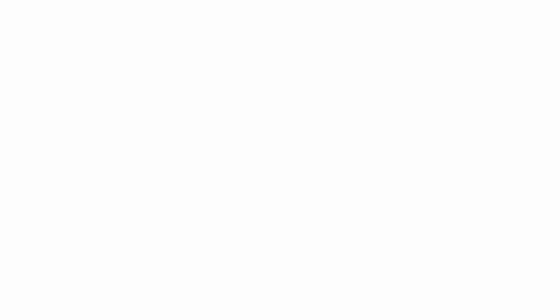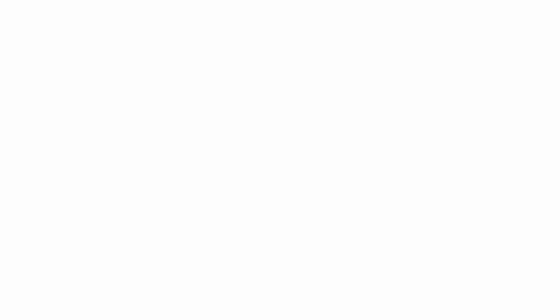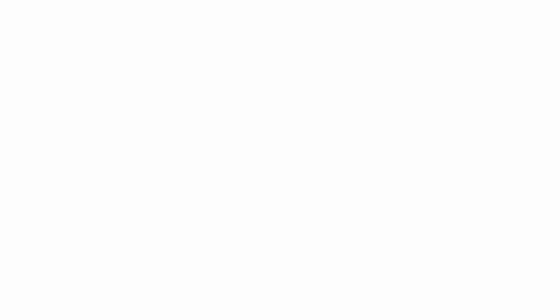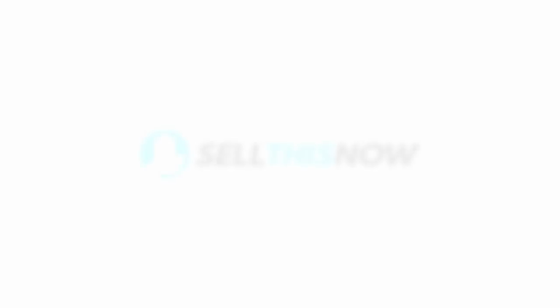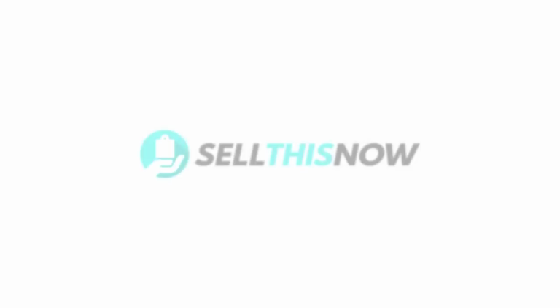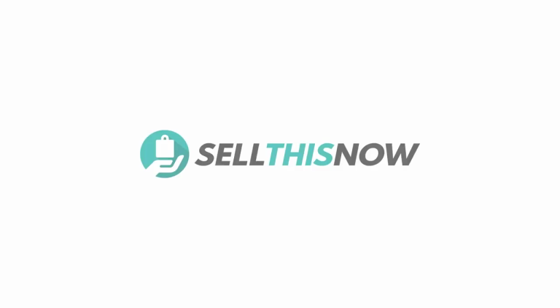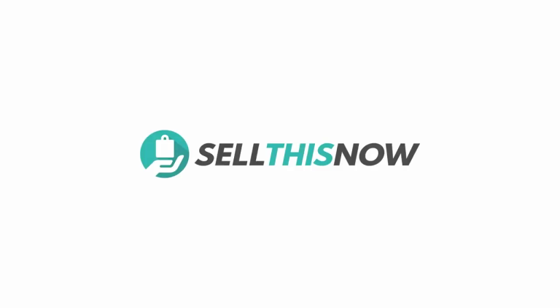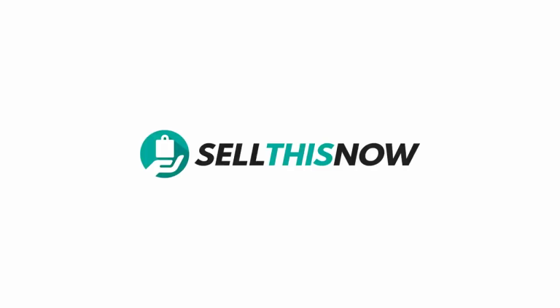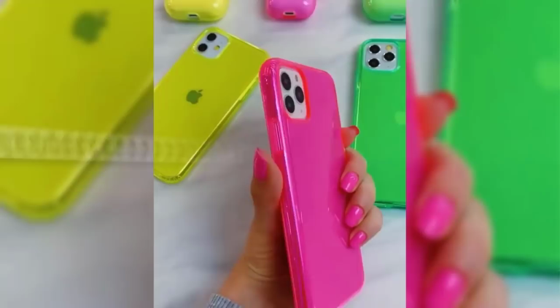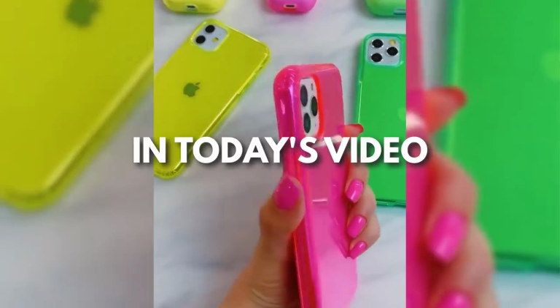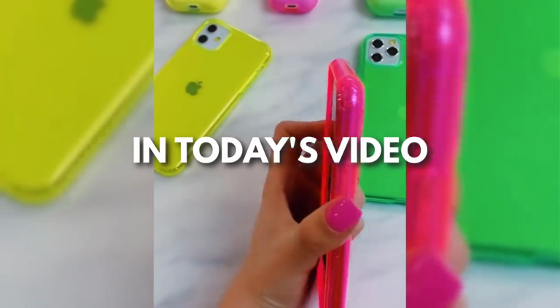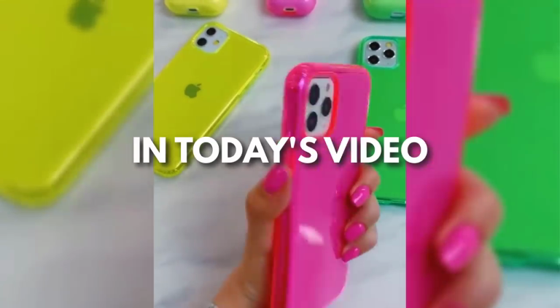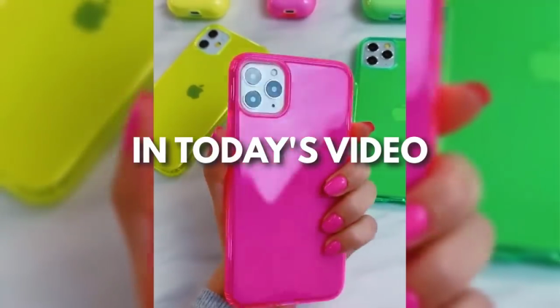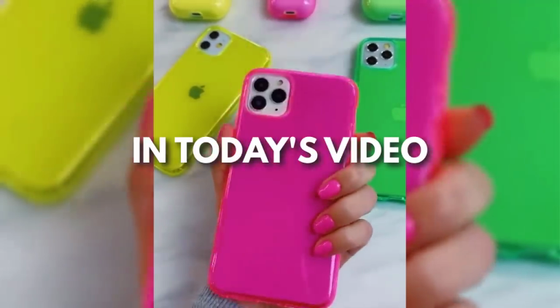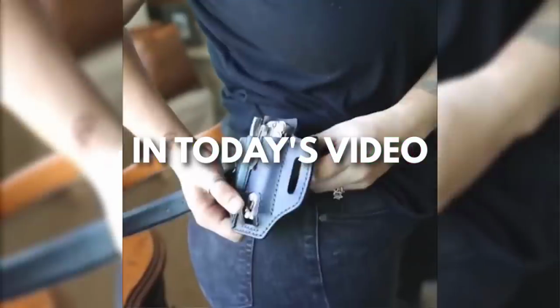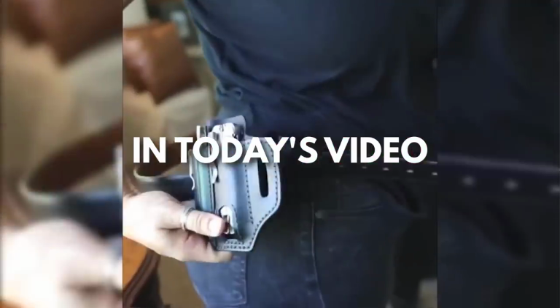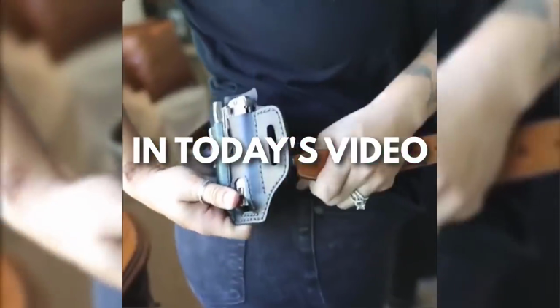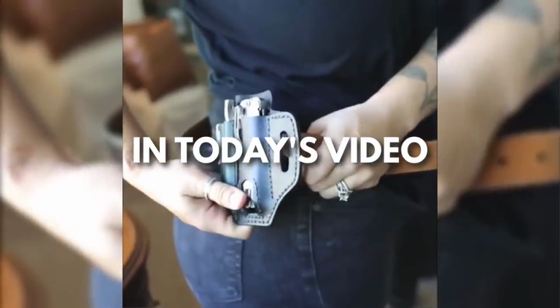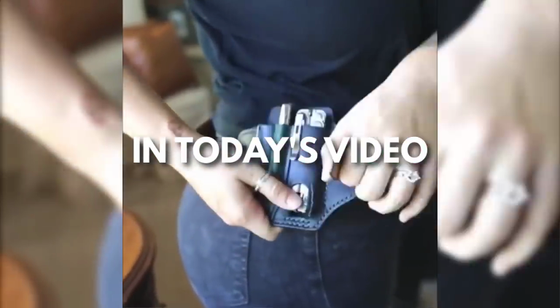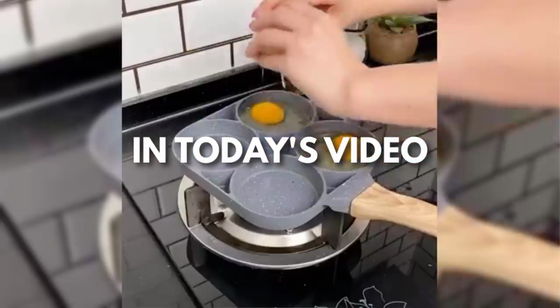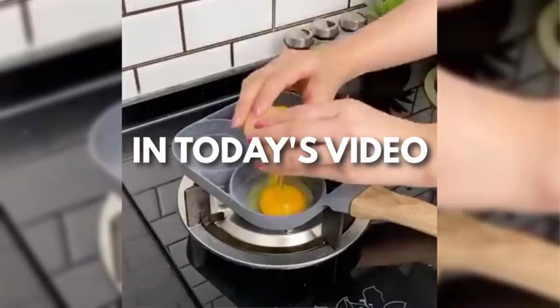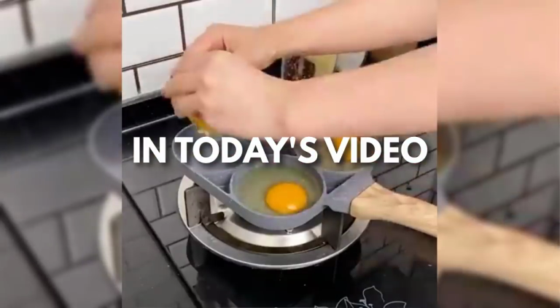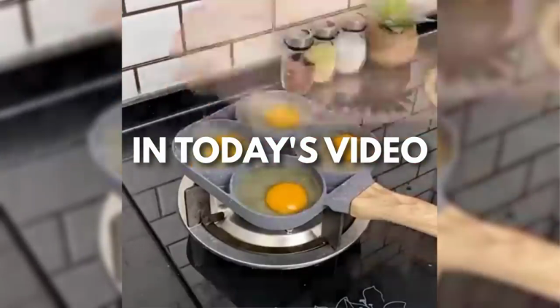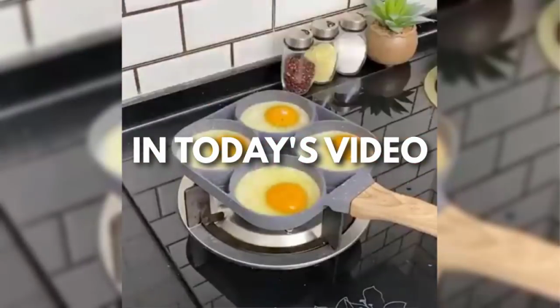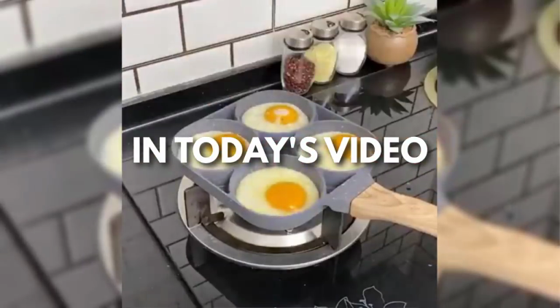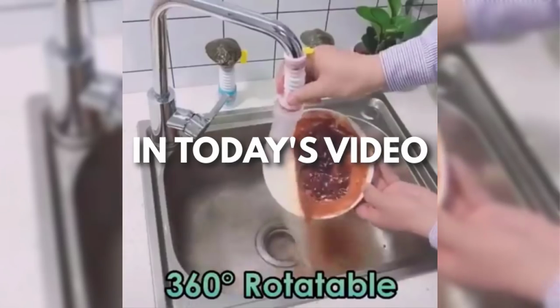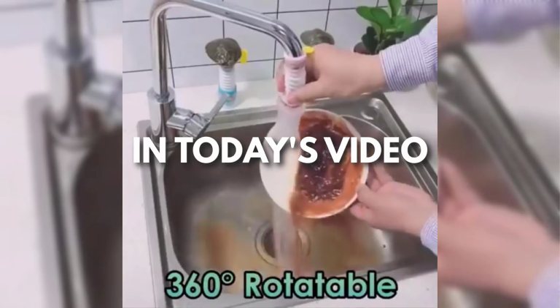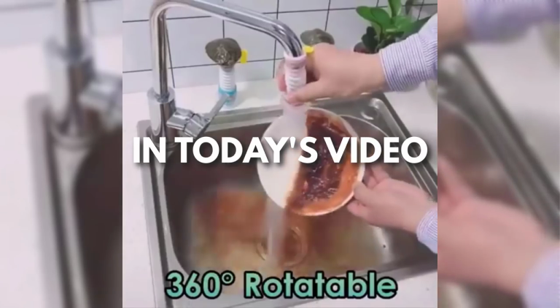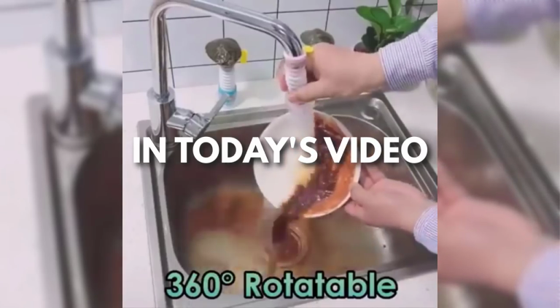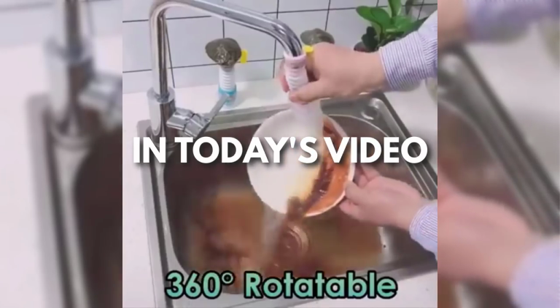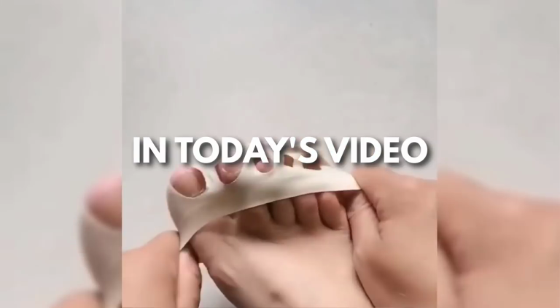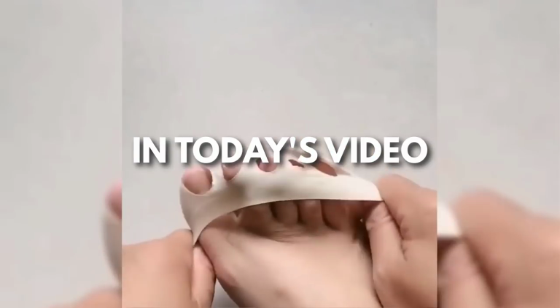Hey, this is Sell This Now. Every day I'm looking for new products to sell. Here are my top winning products of the day.